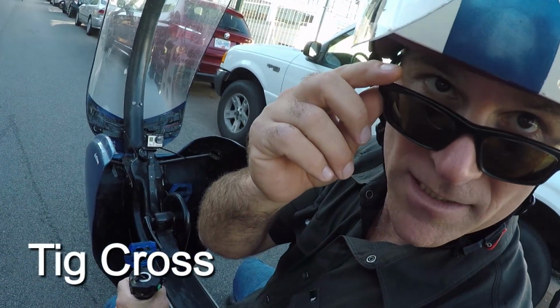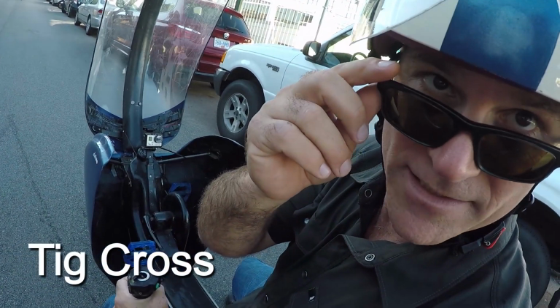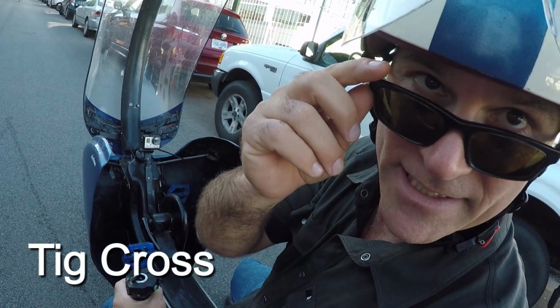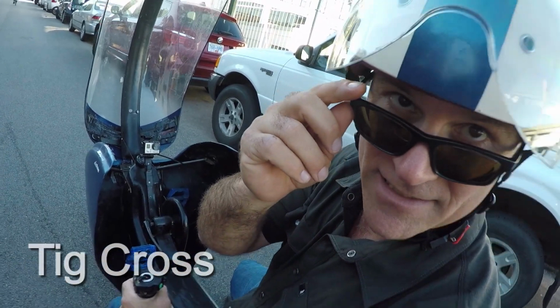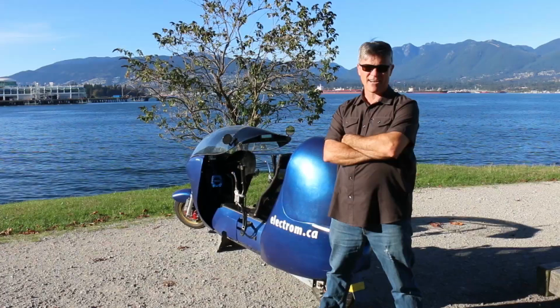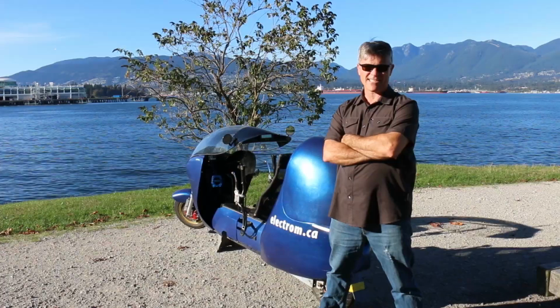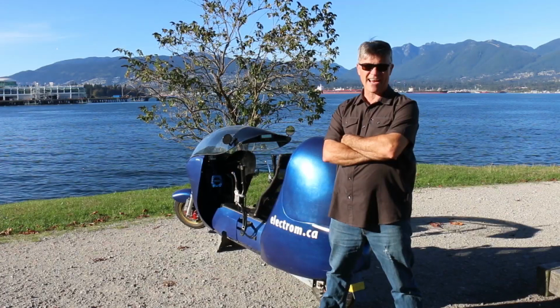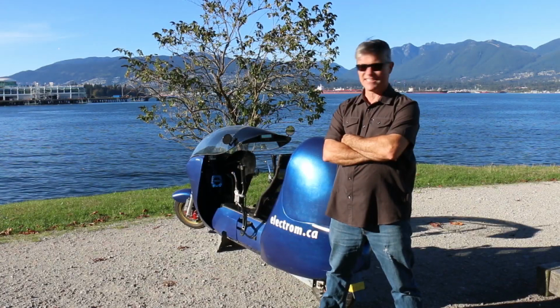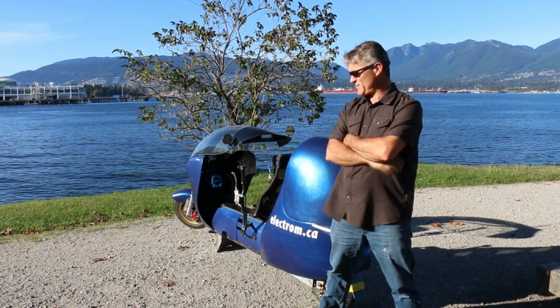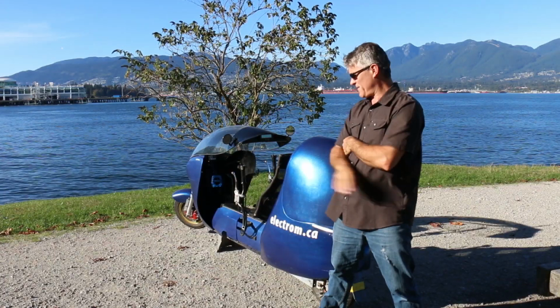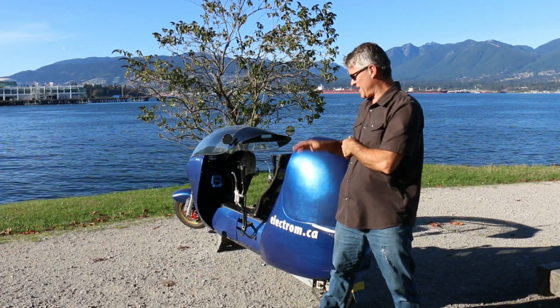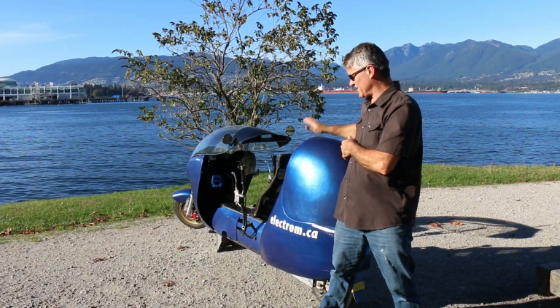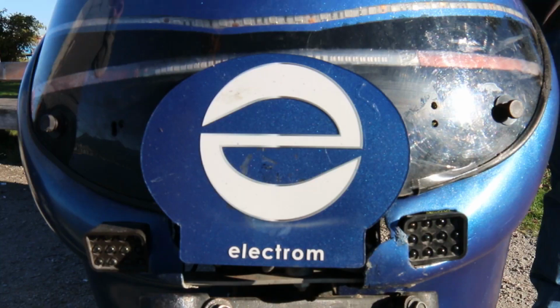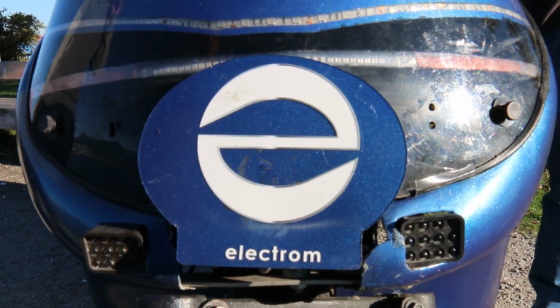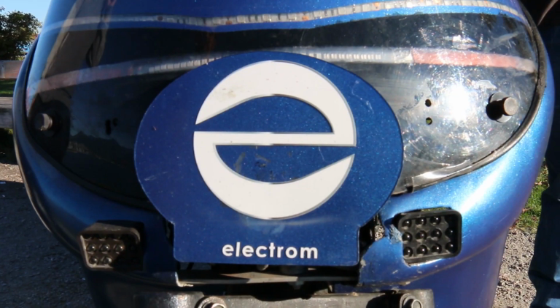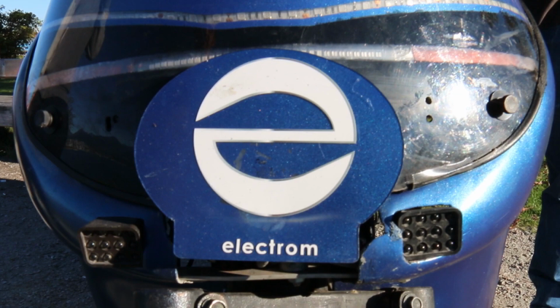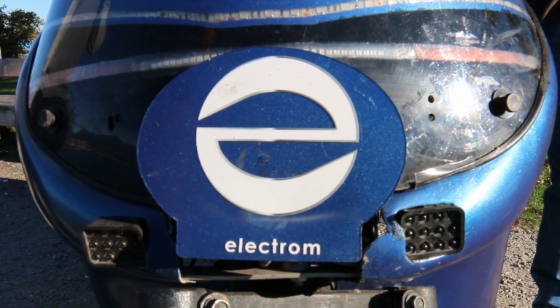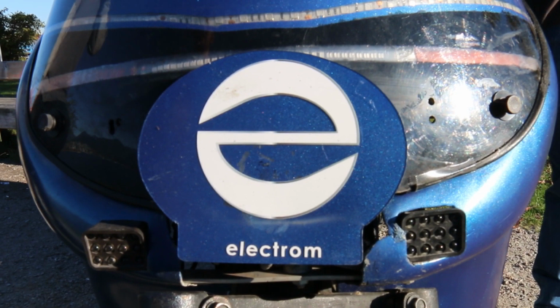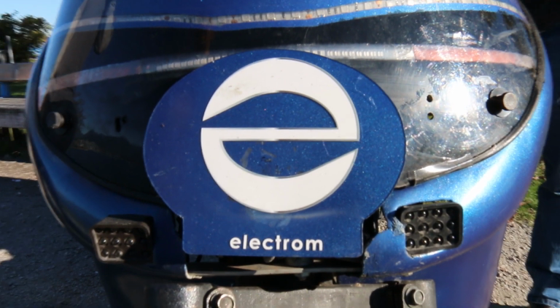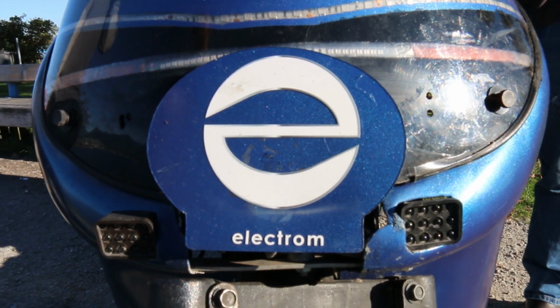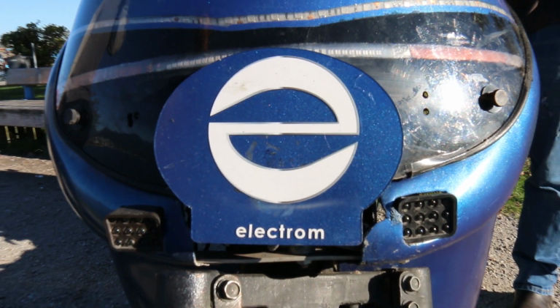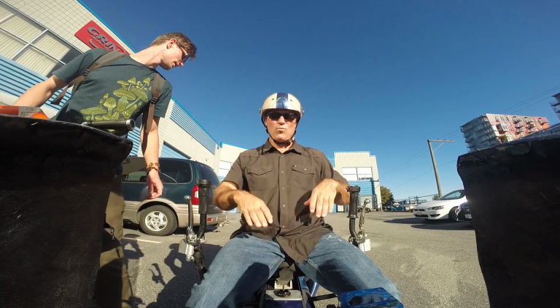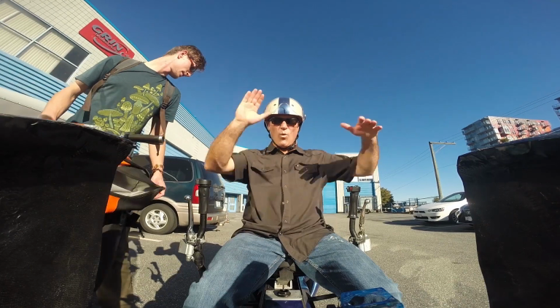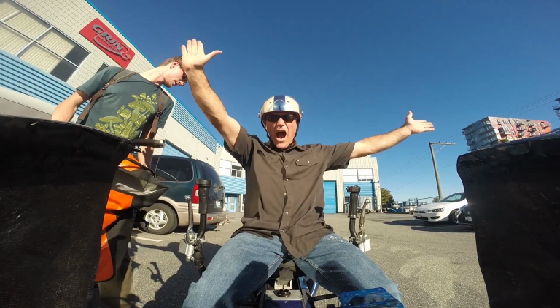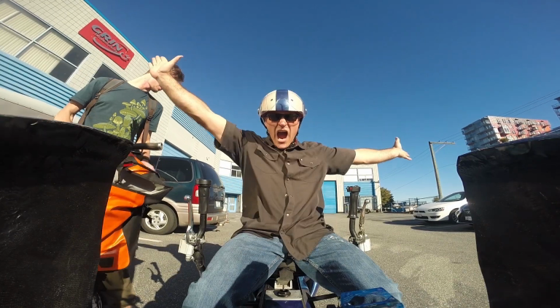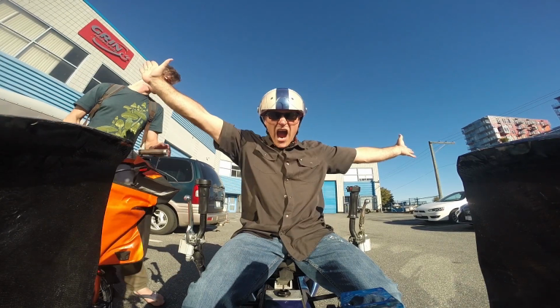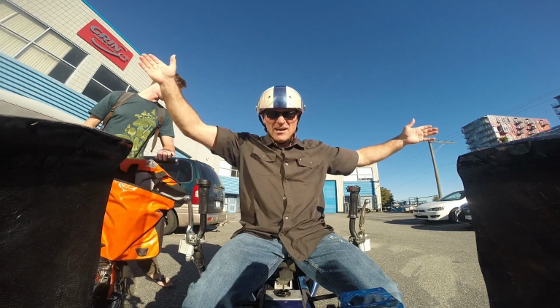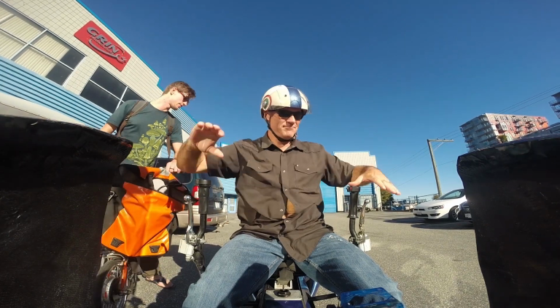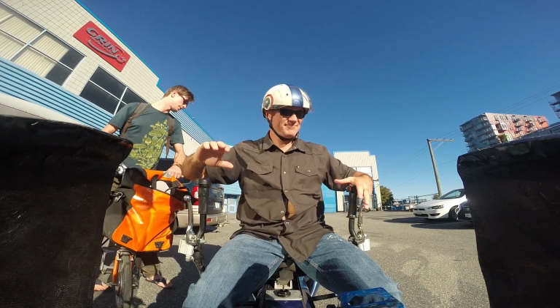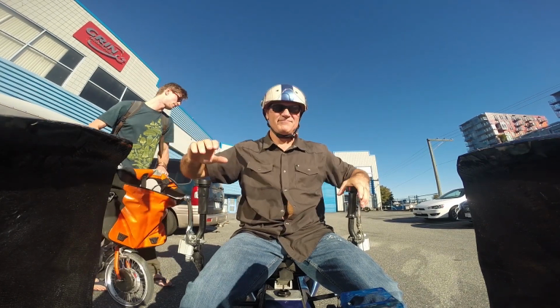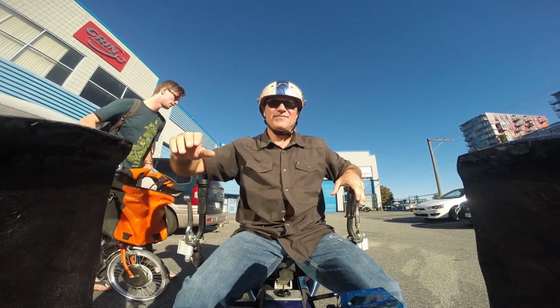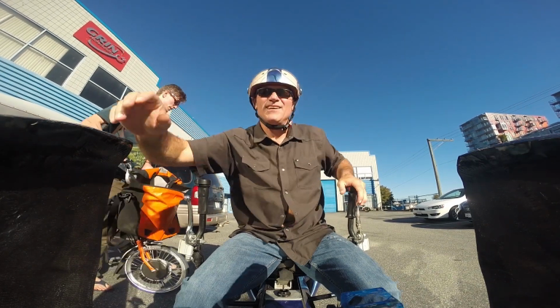Hi, I'm Tig Cross, and this is my vehicle, the Electra. The idea started about 20 years ago.